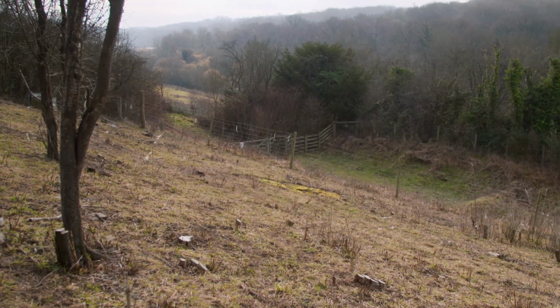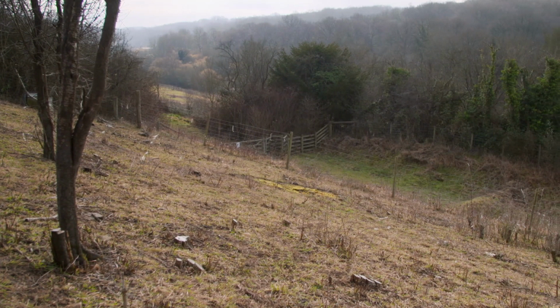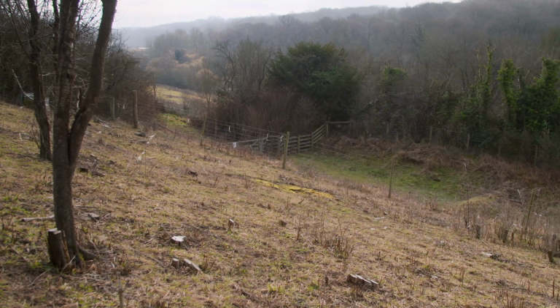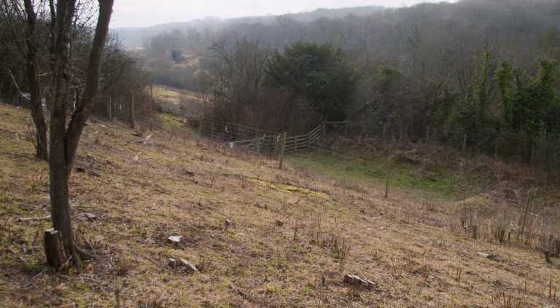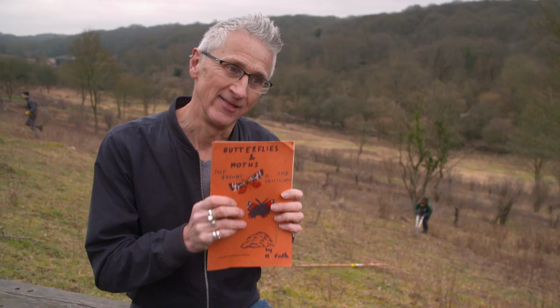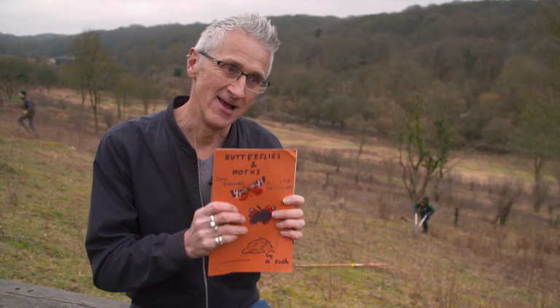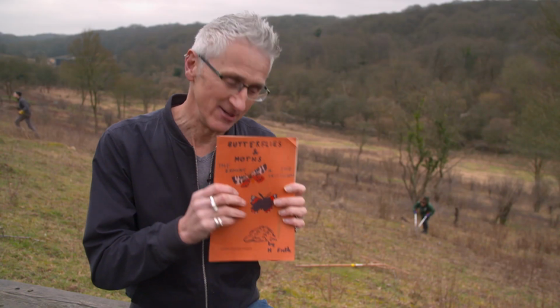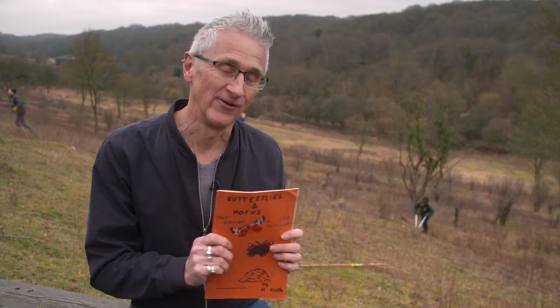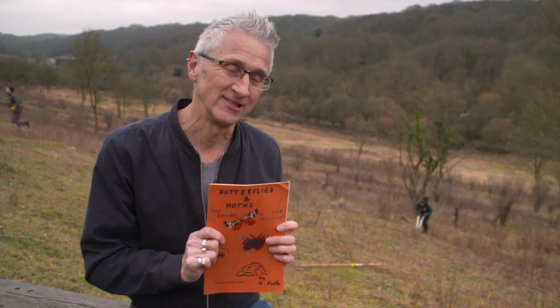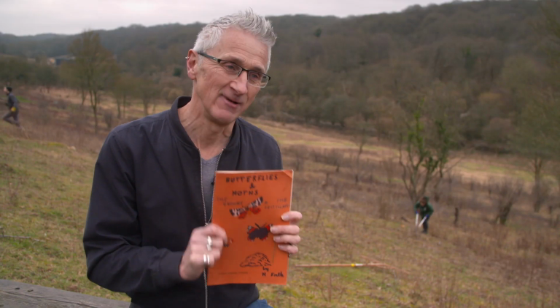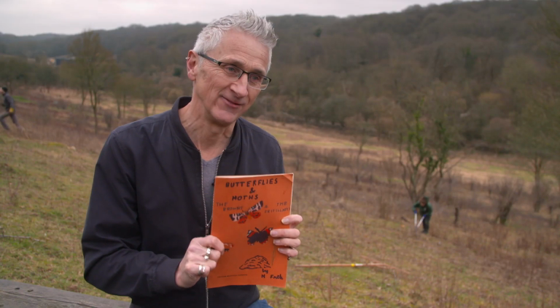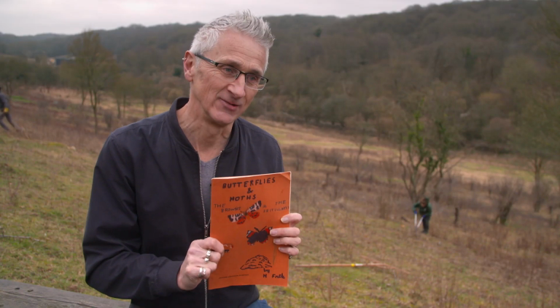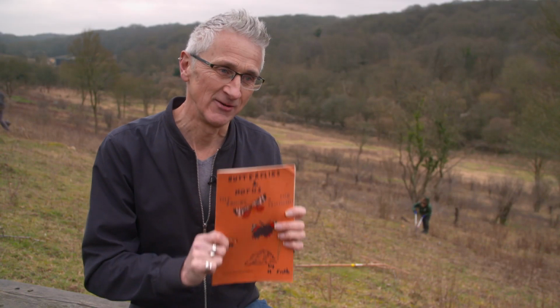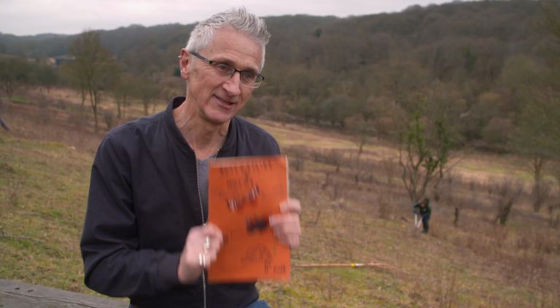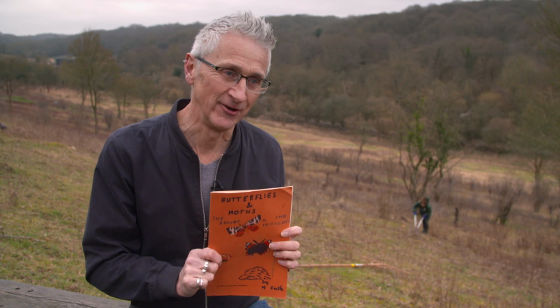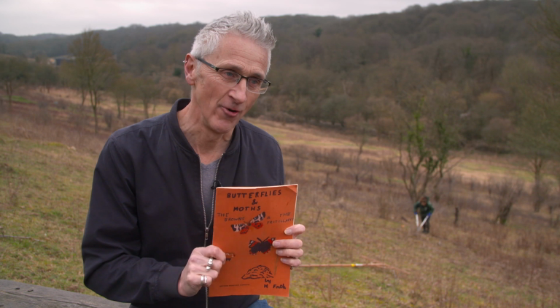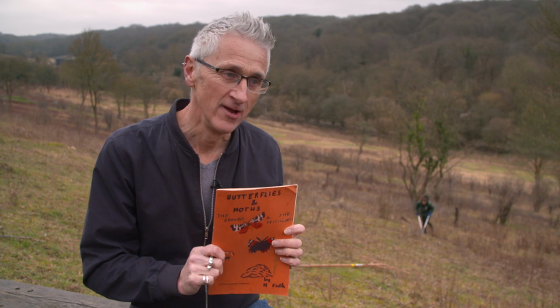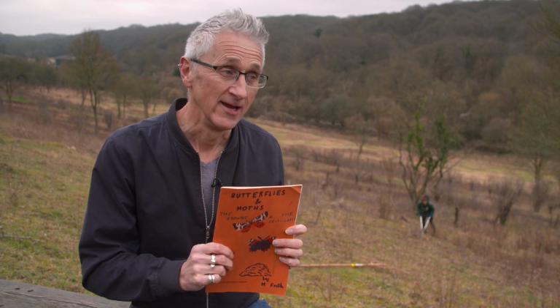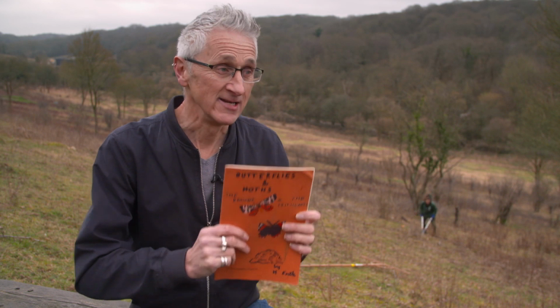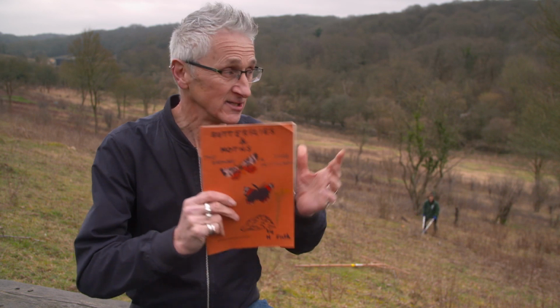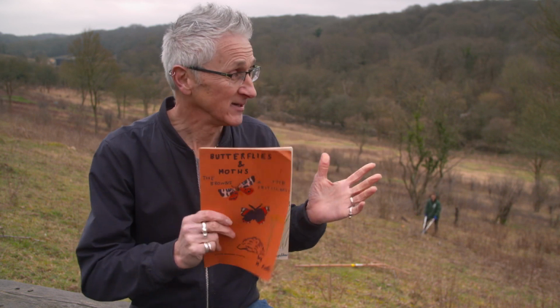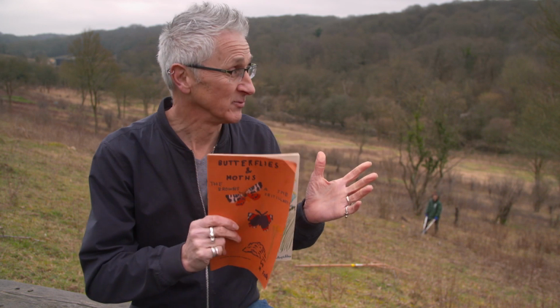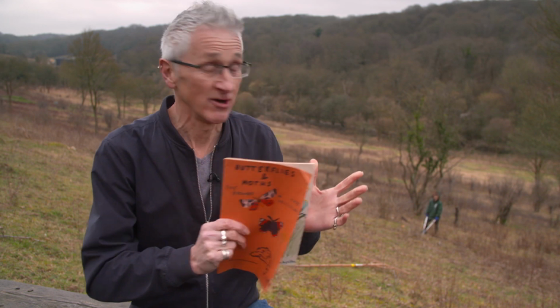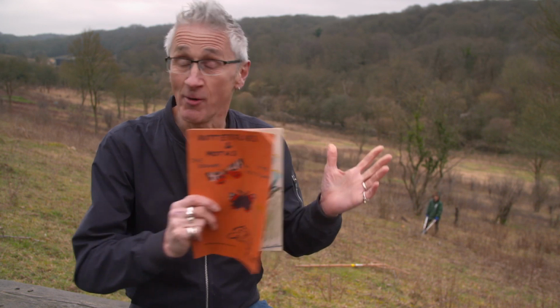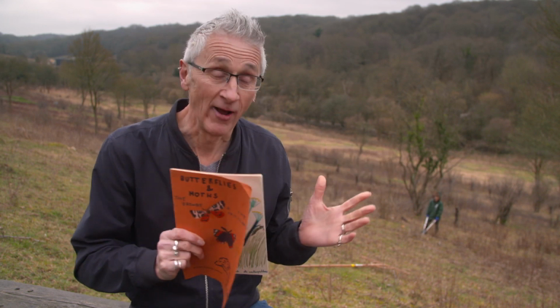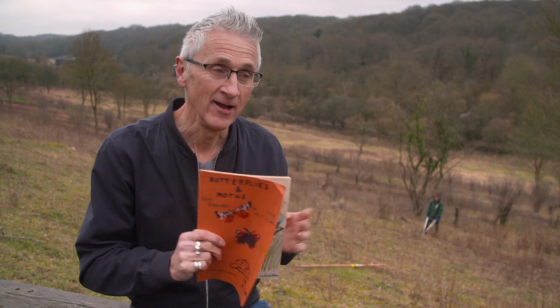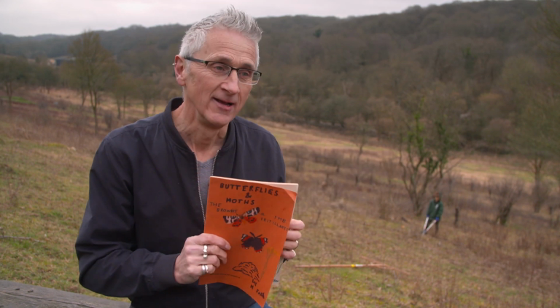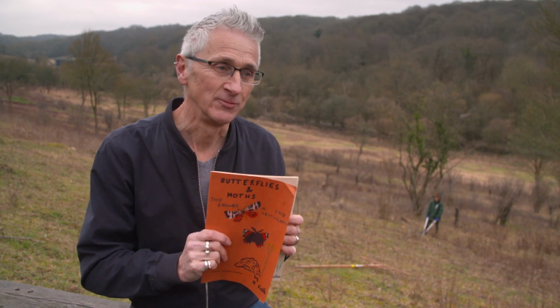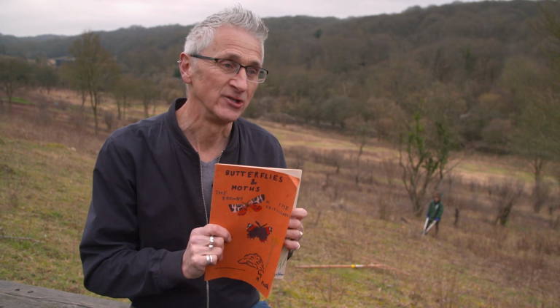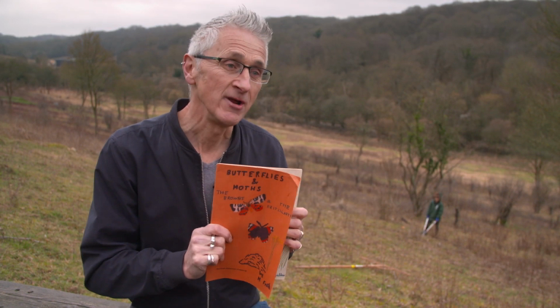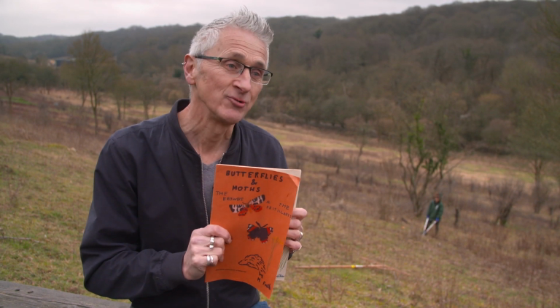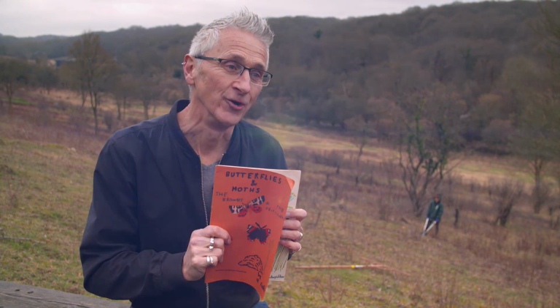To bring back that diversity of butterflies from when I was a seven year old into the spaces which I grew up around is a dream come true.